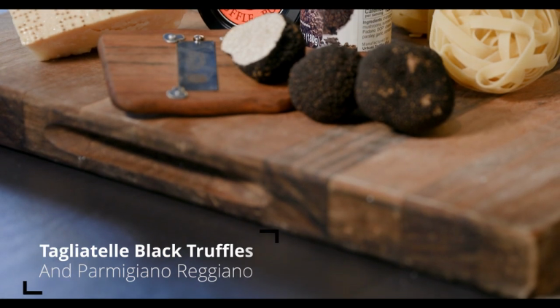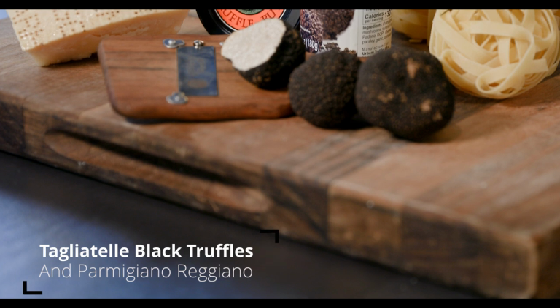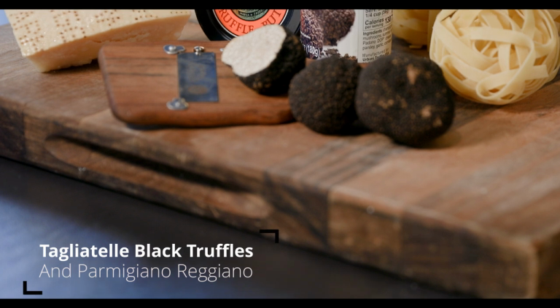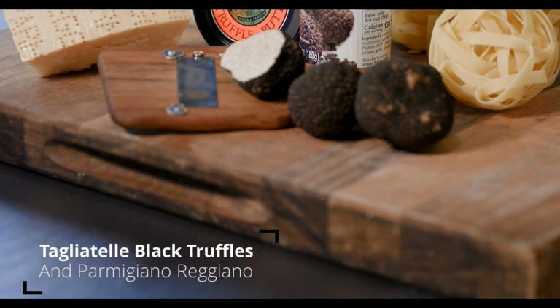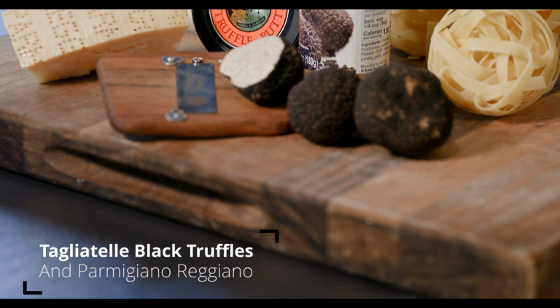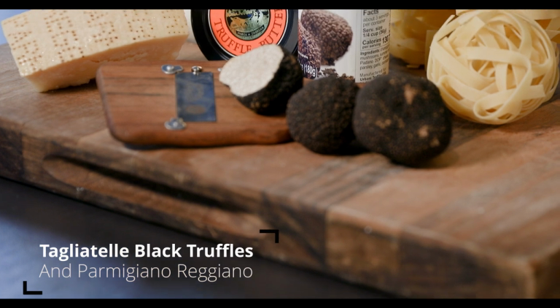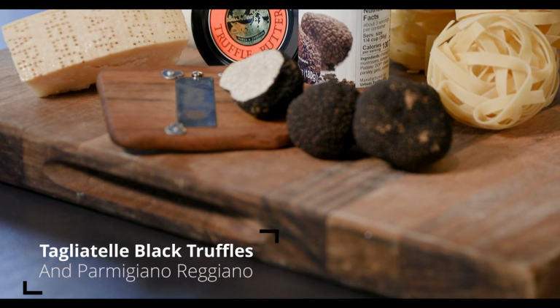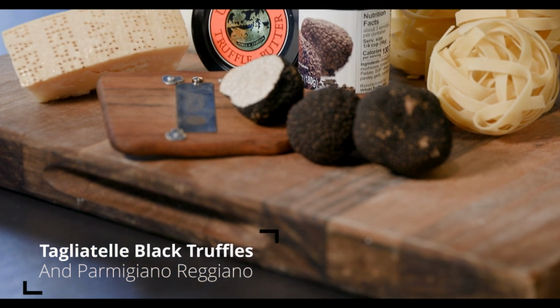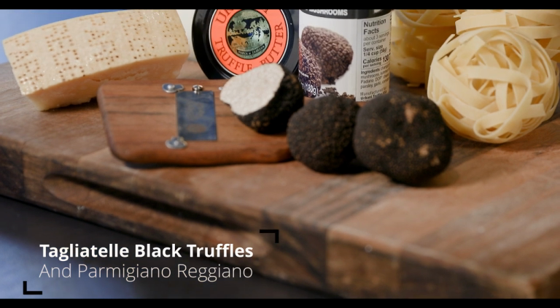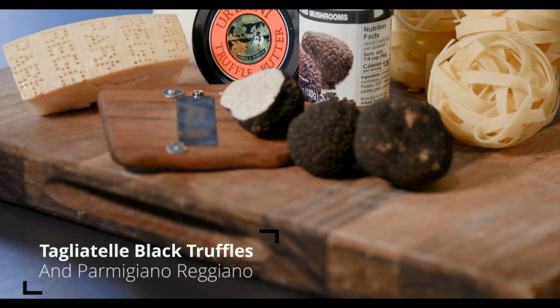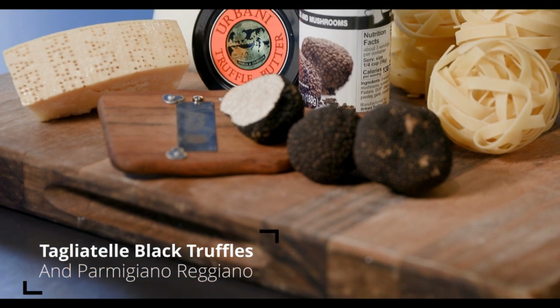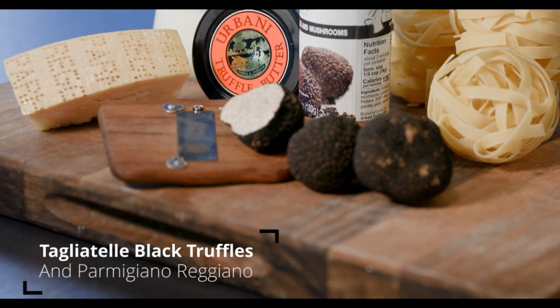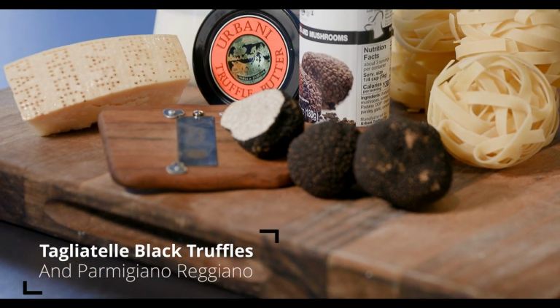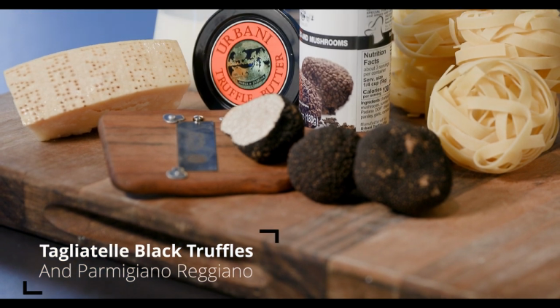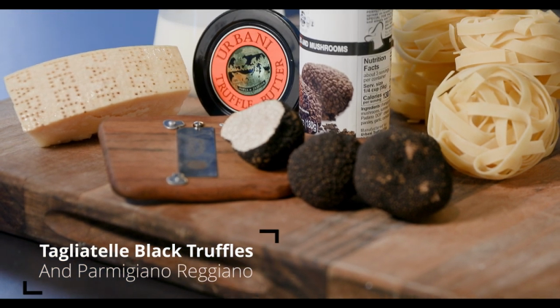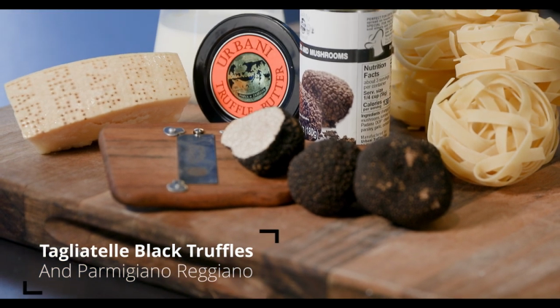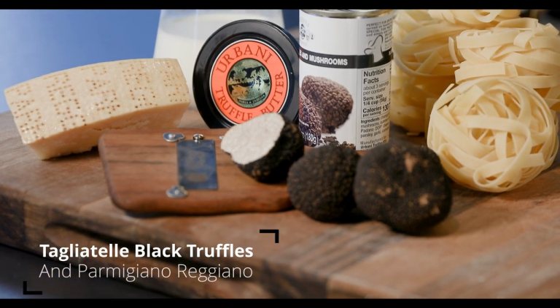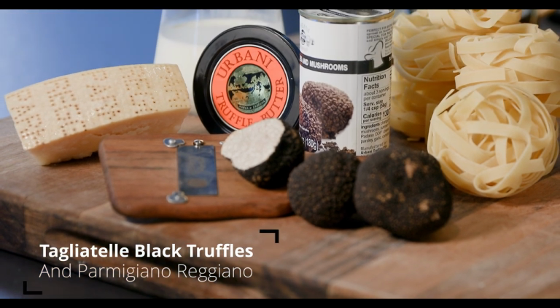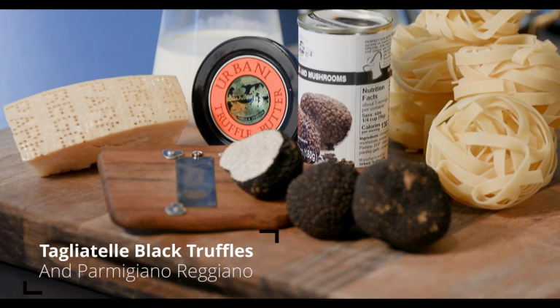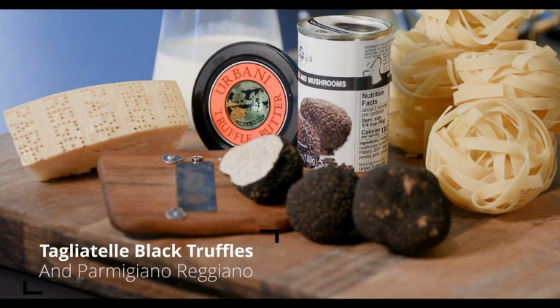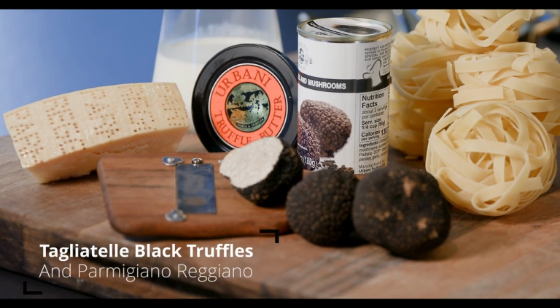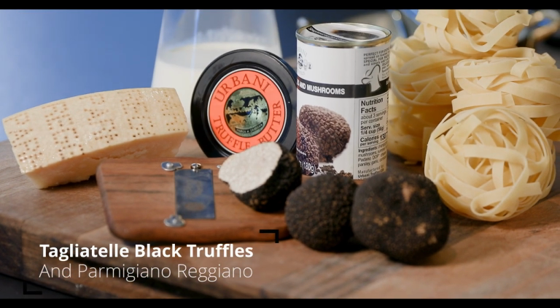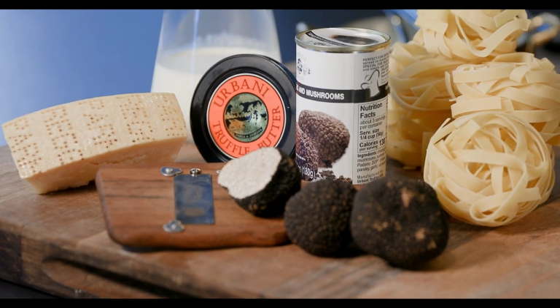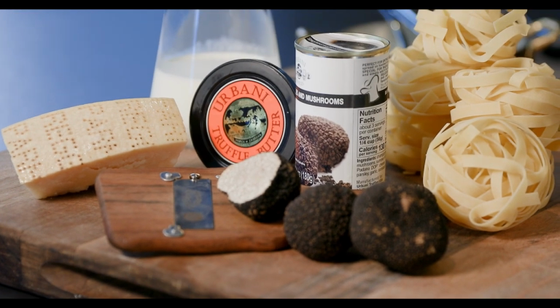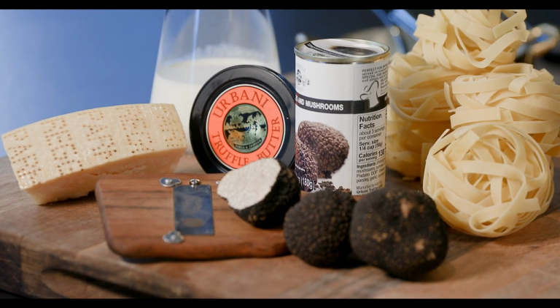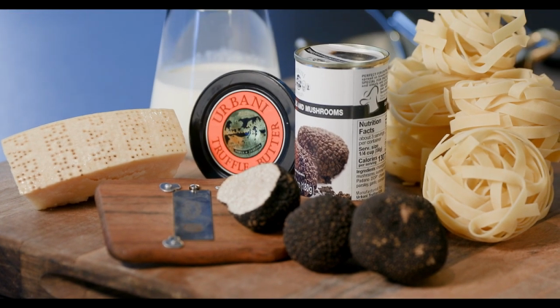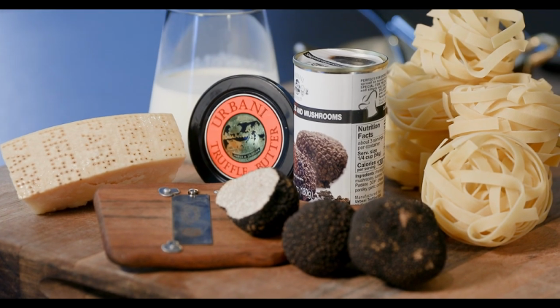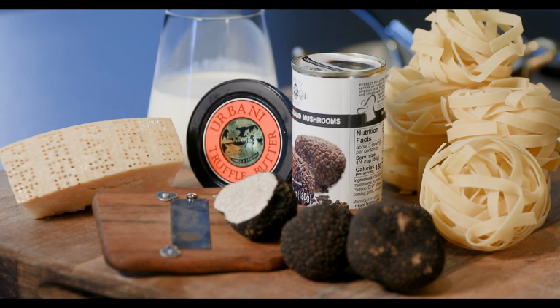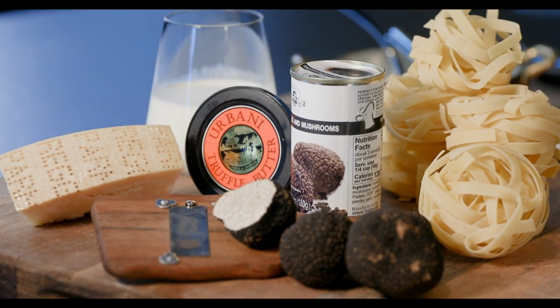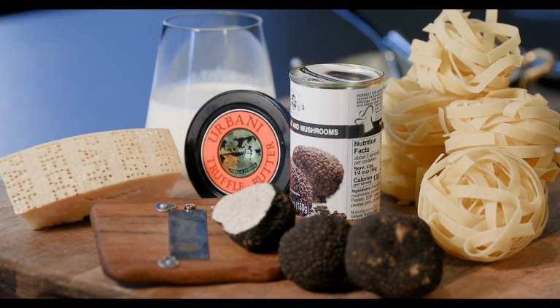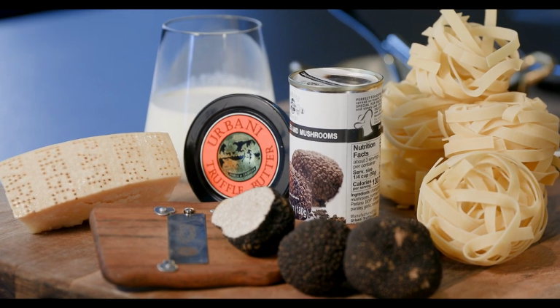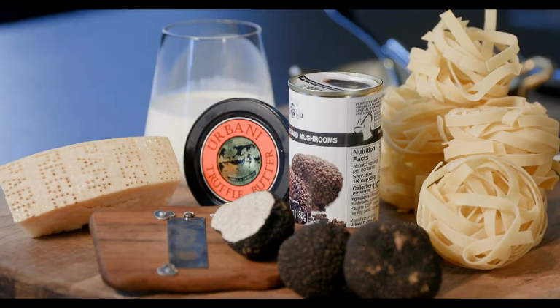This is Michele Casadei Massari, brand ambassador of Parmigiano Reggiano in USA.